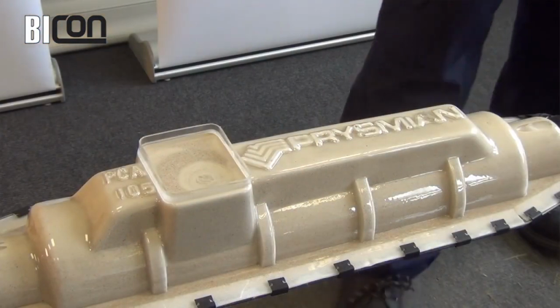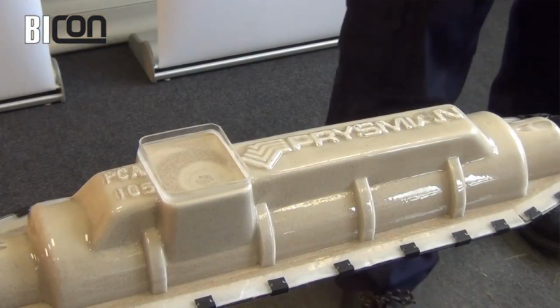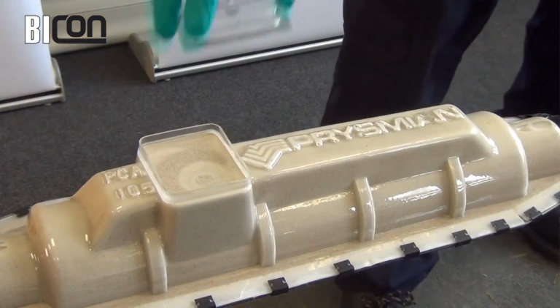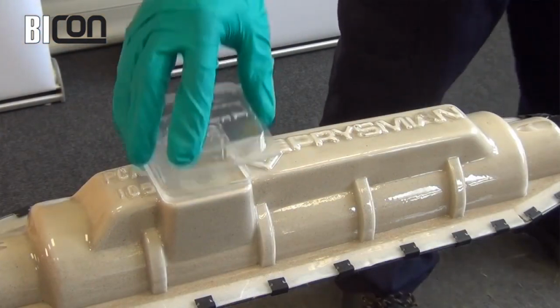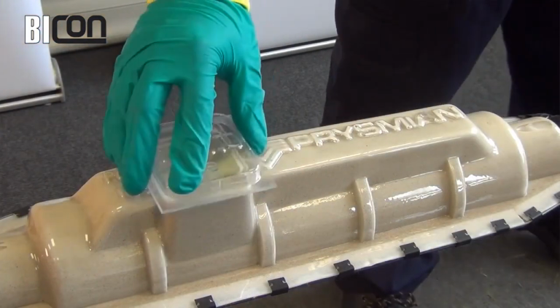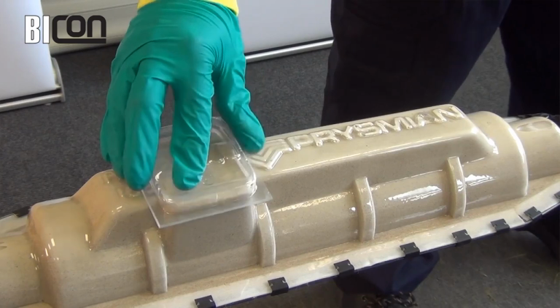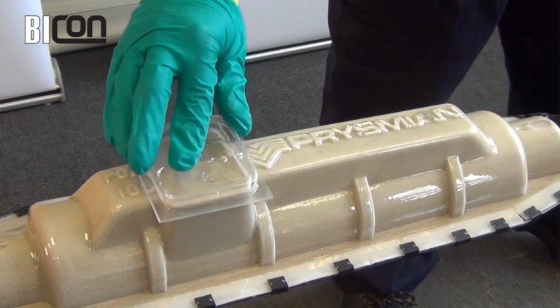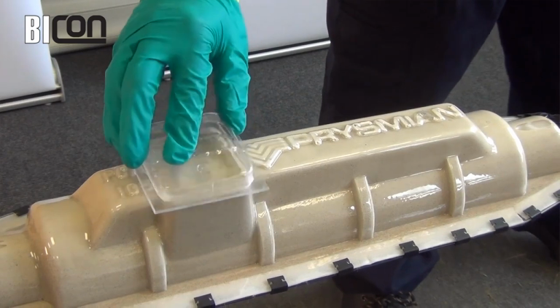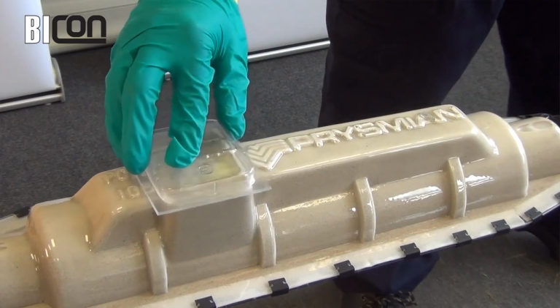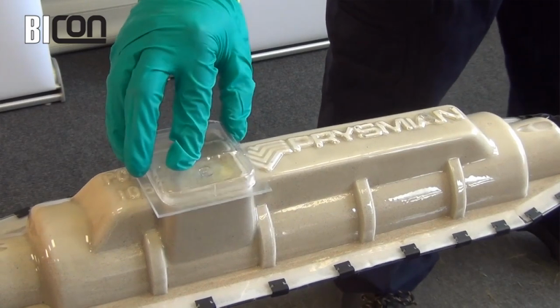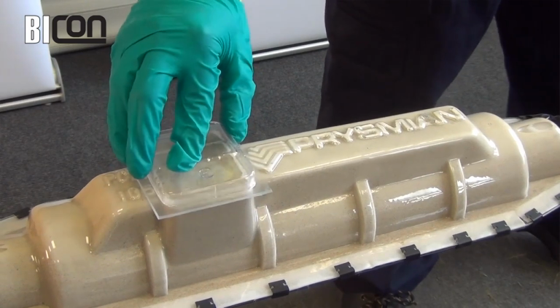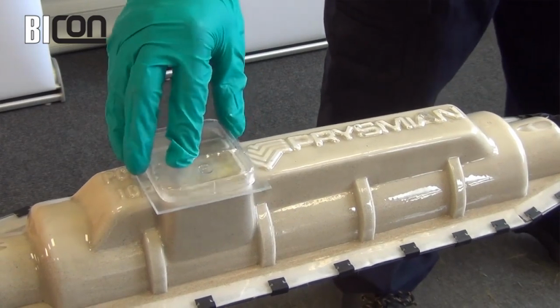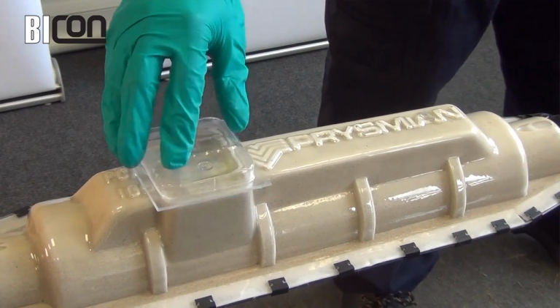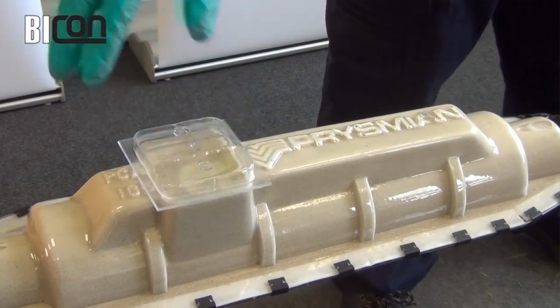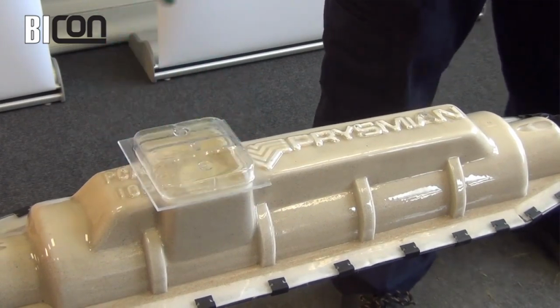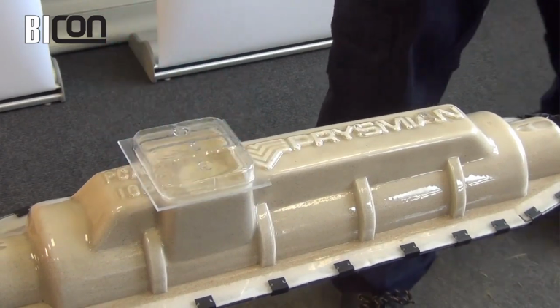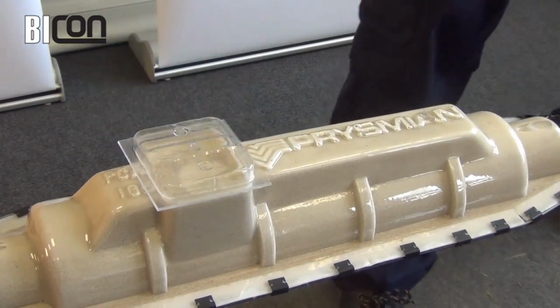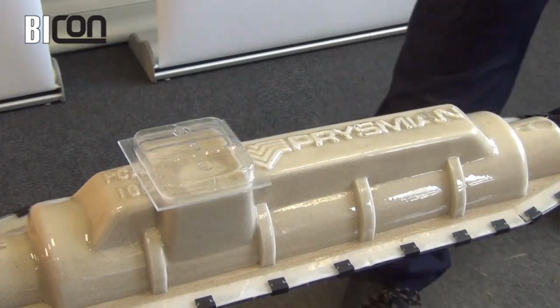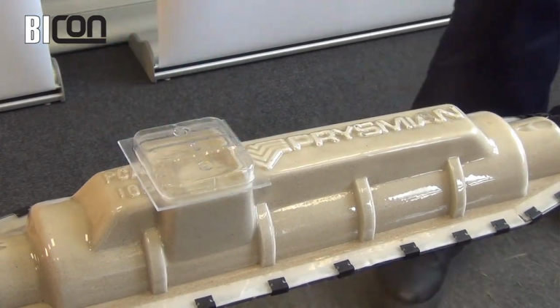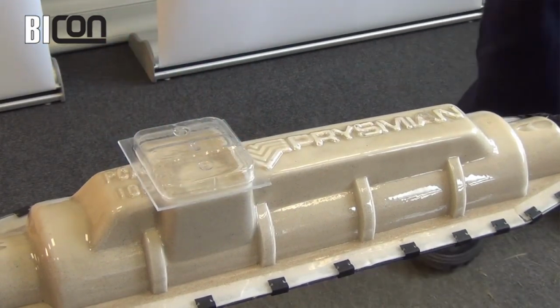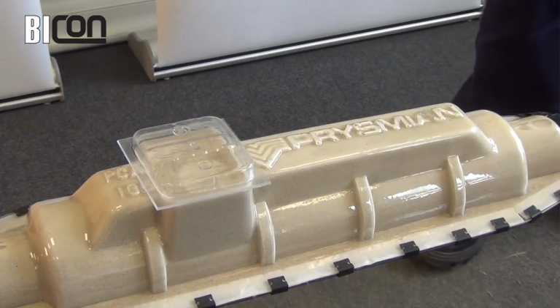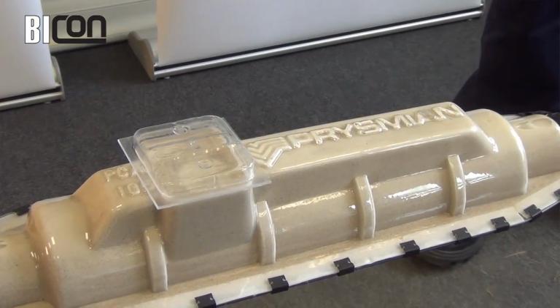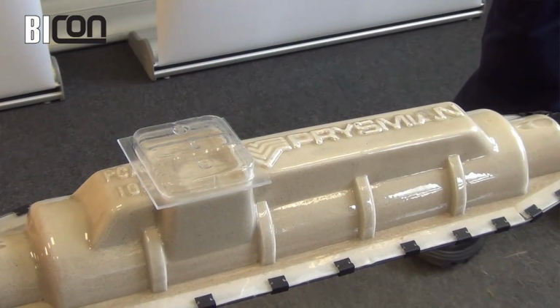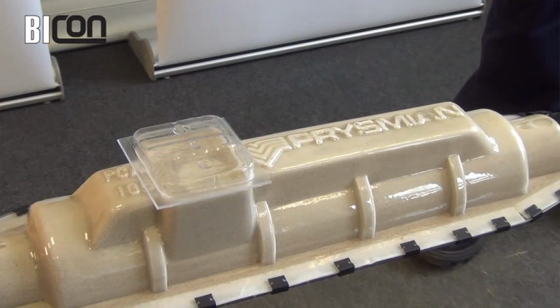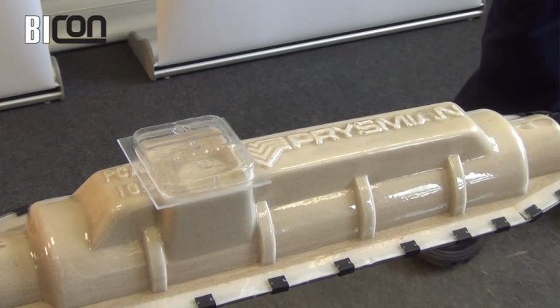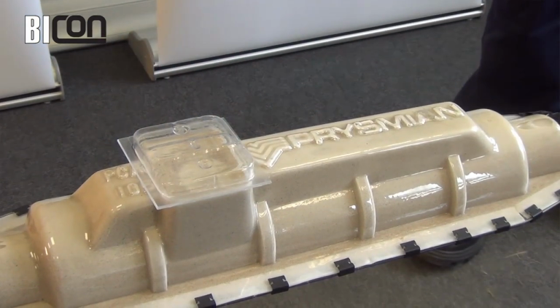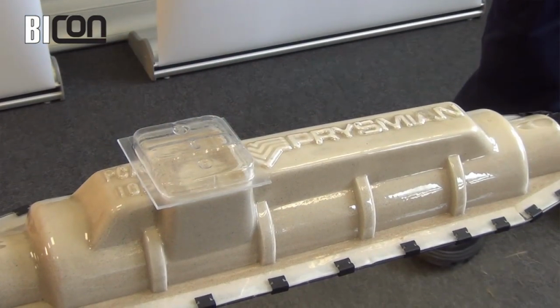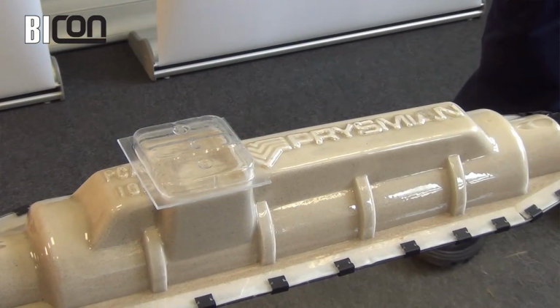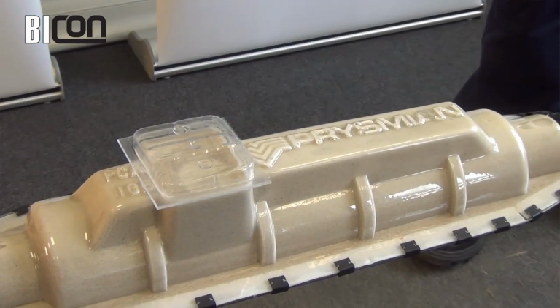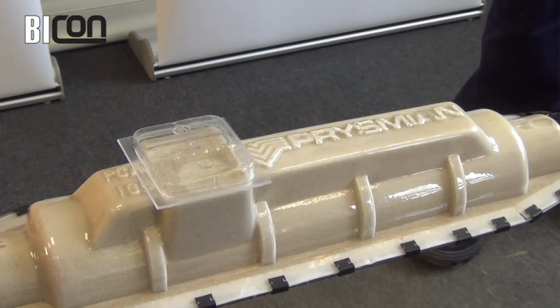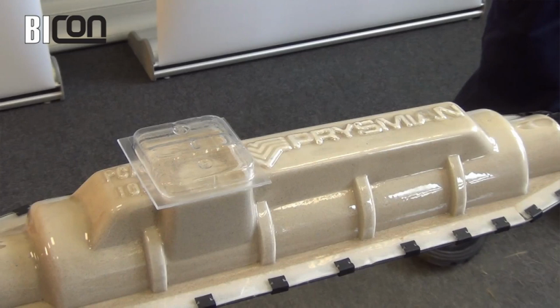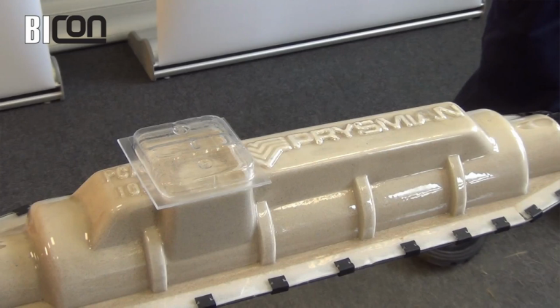Place the cover over the fill port. This prevents foreign bodies dropping into the resin before it is cured.